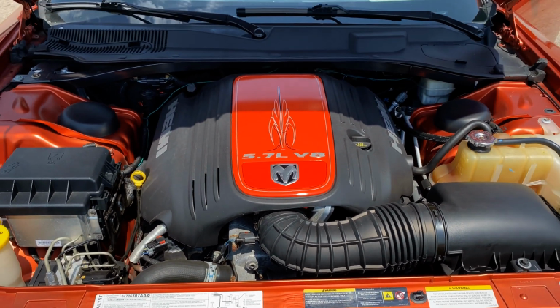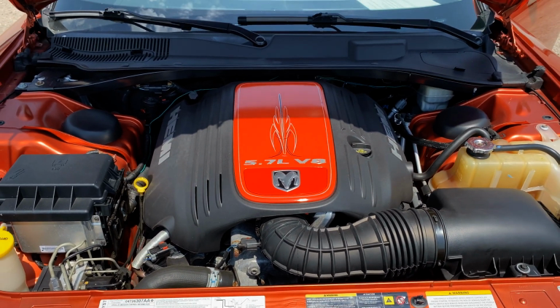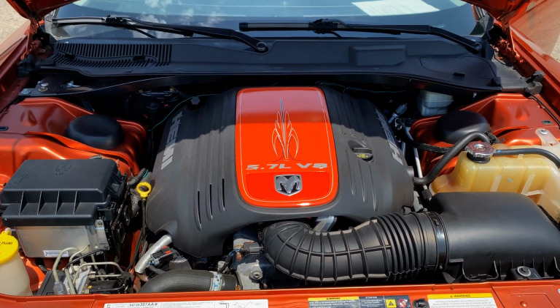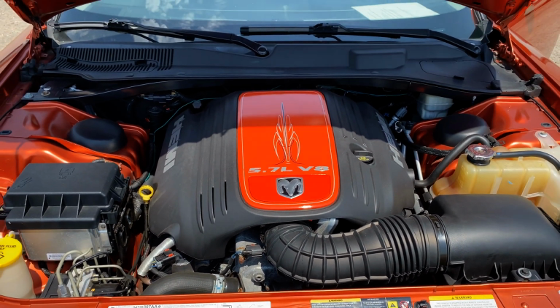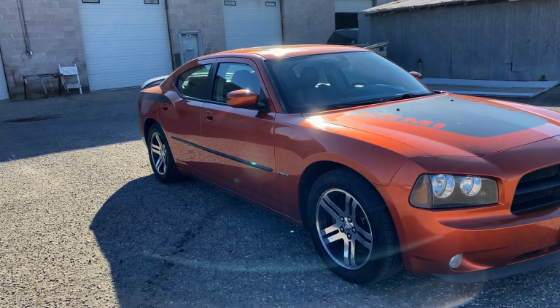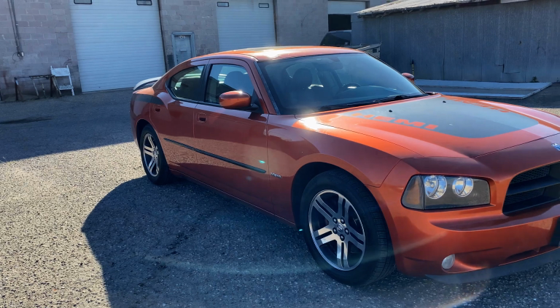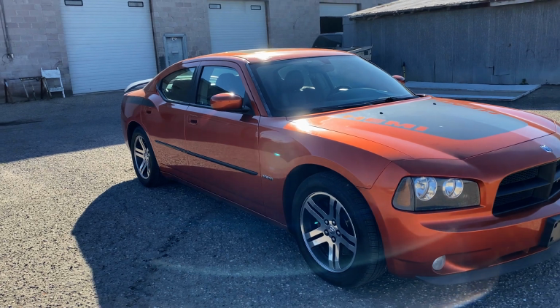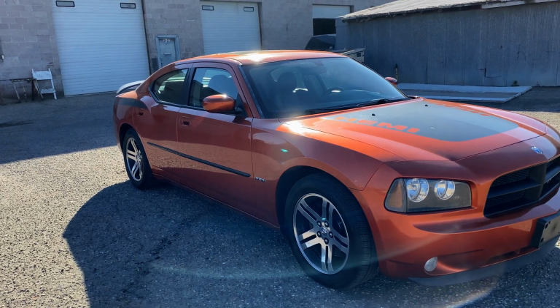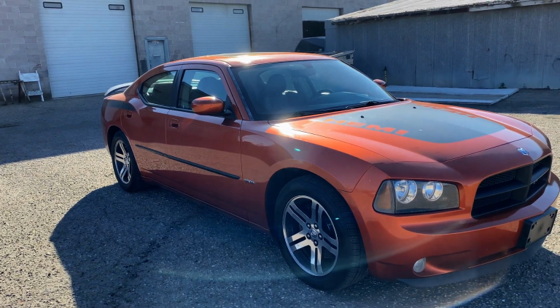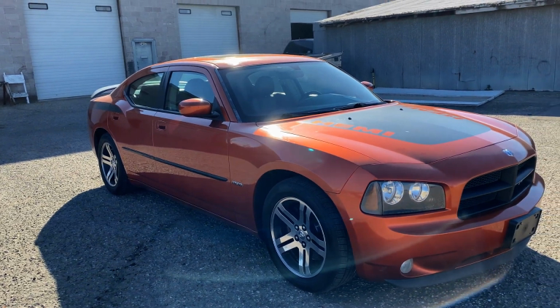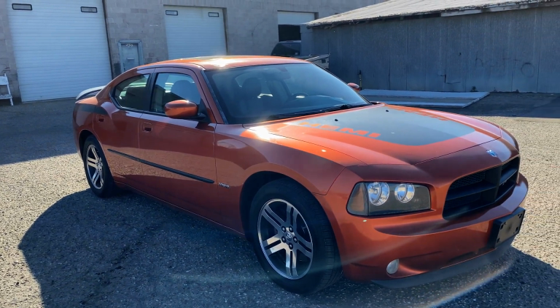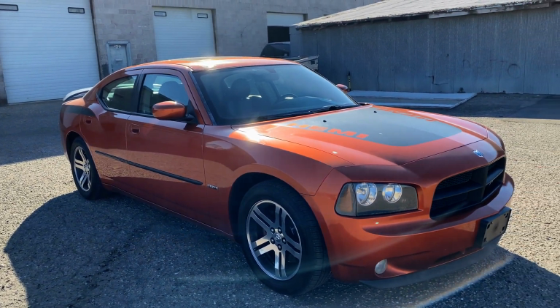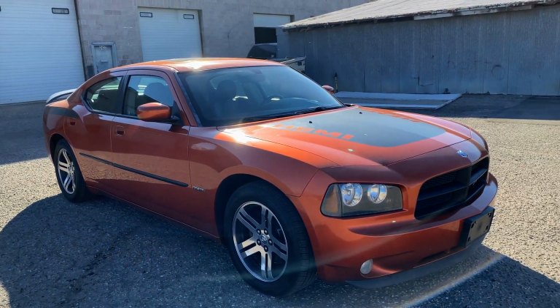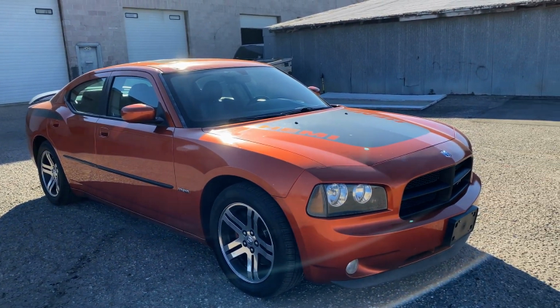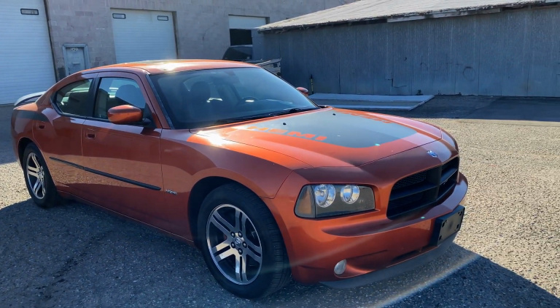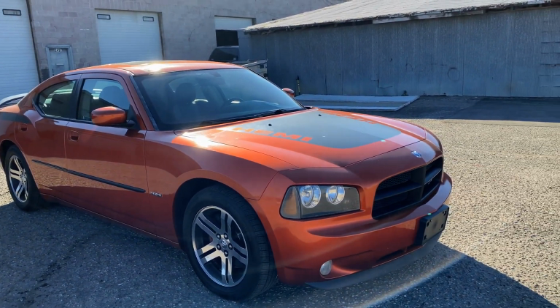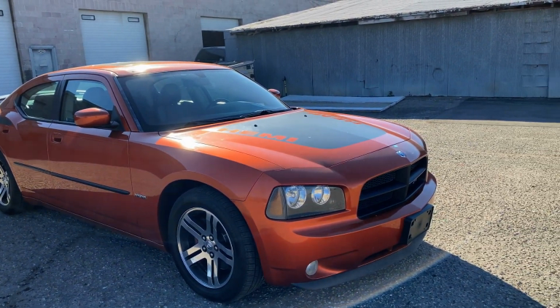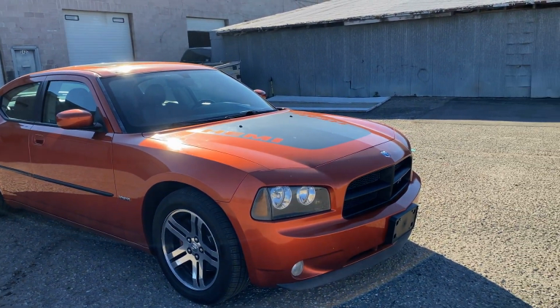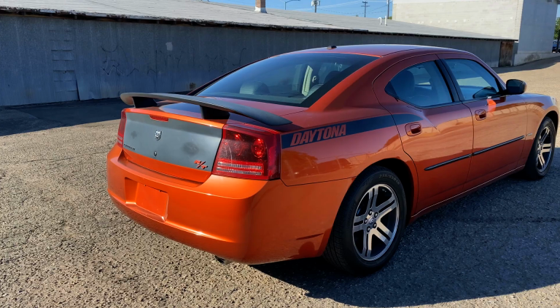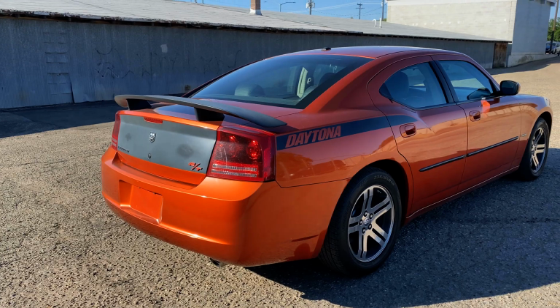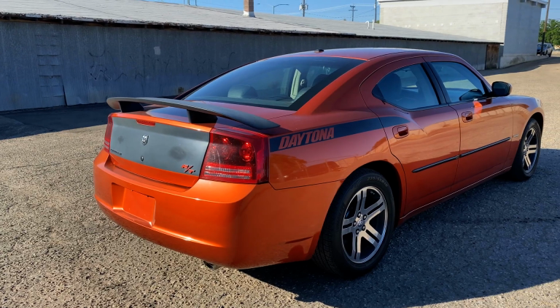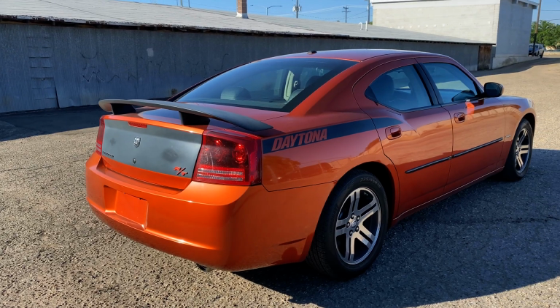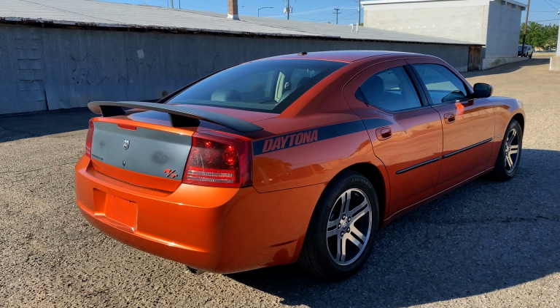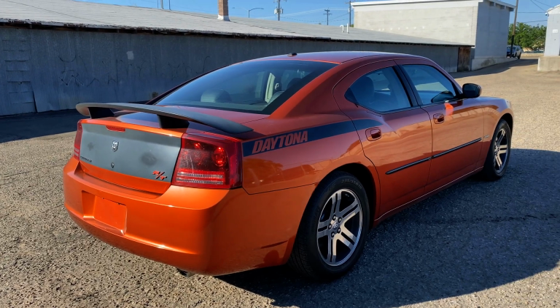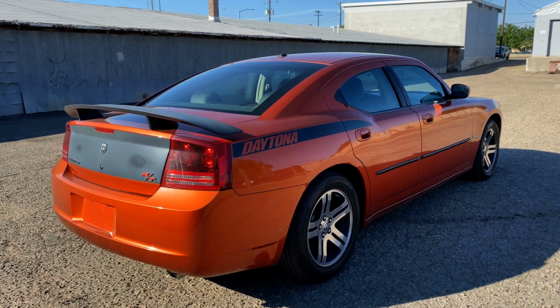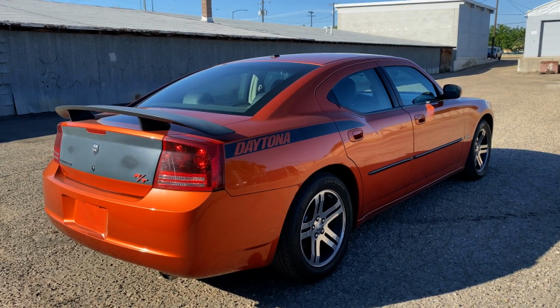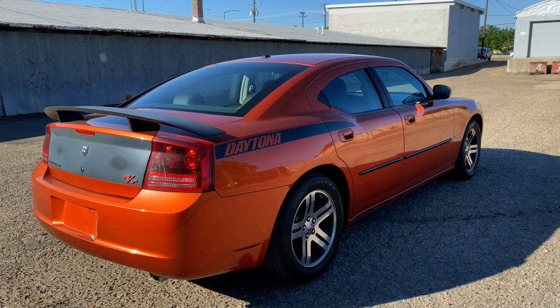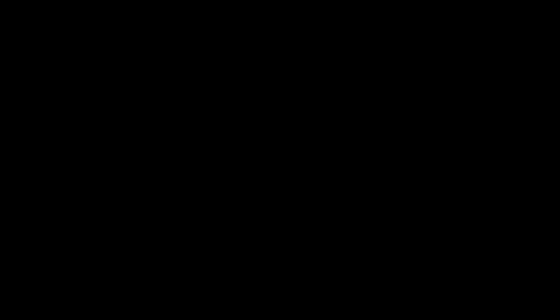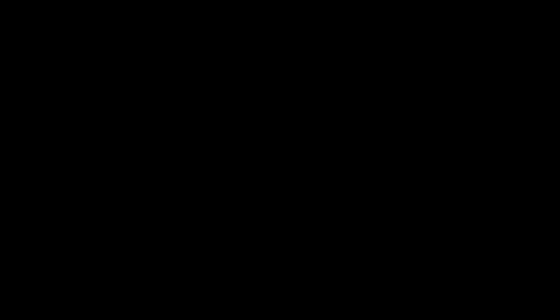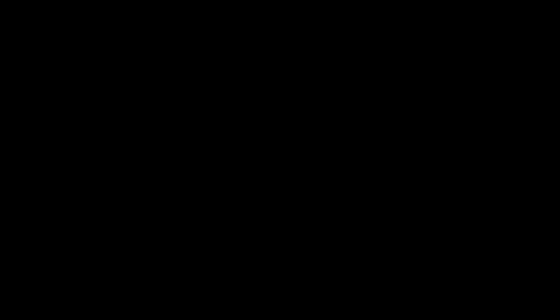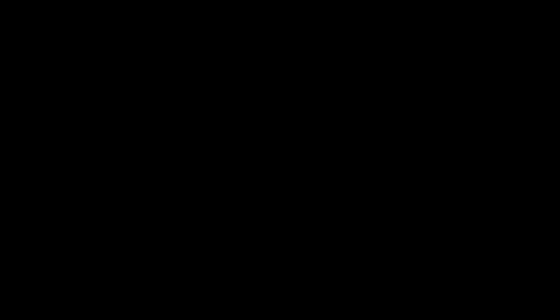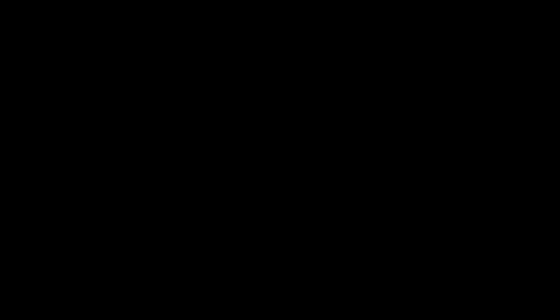And that is the 2006 Dodge Charger R/T Daytona. Thanks for watching and I'll see you next time.